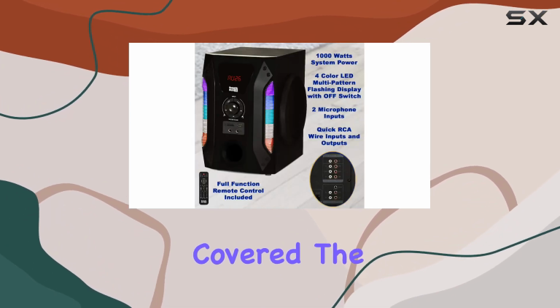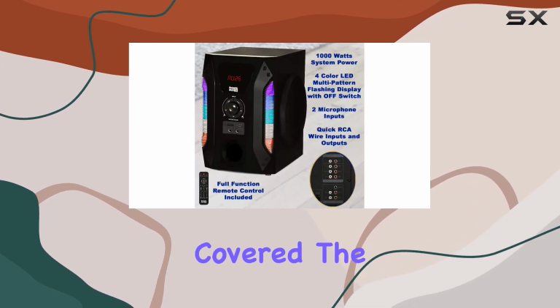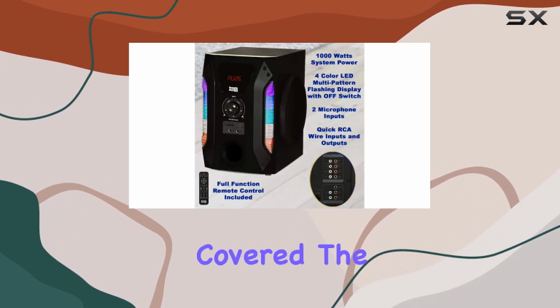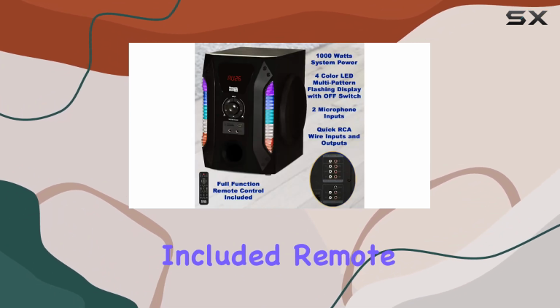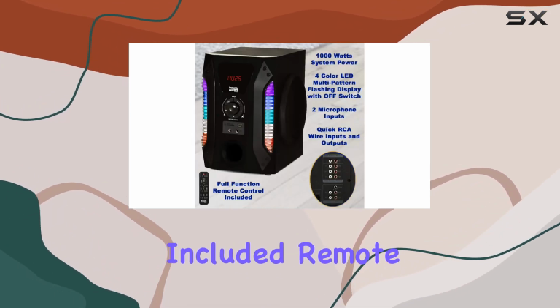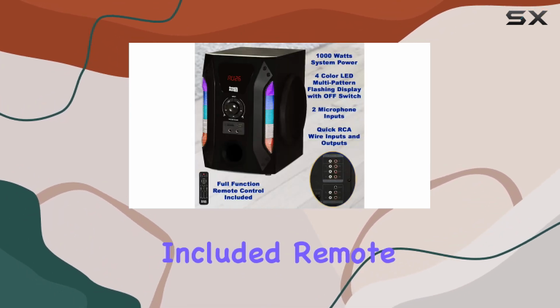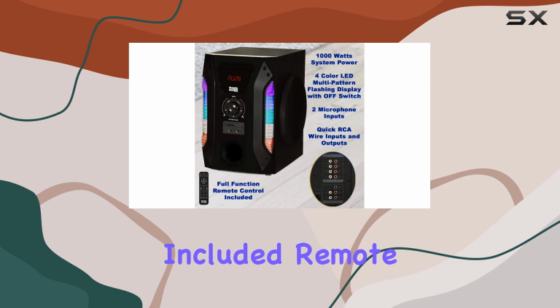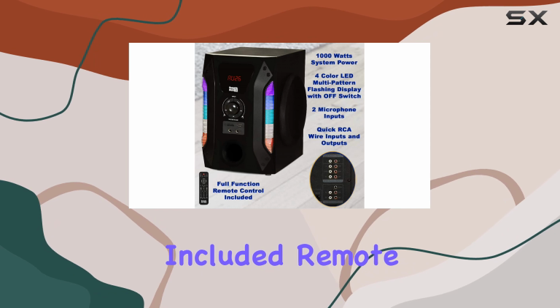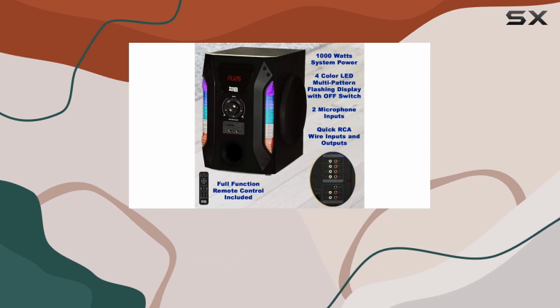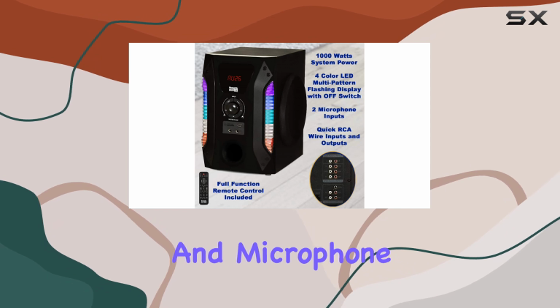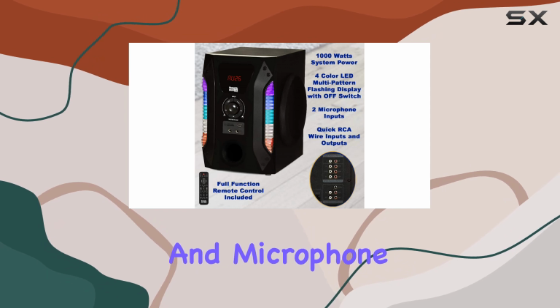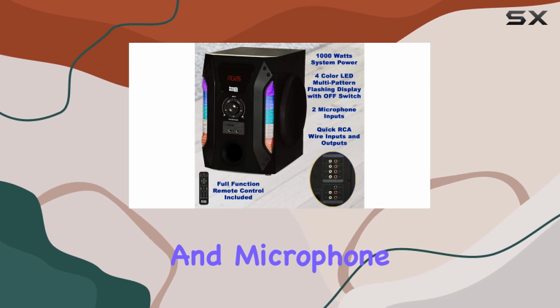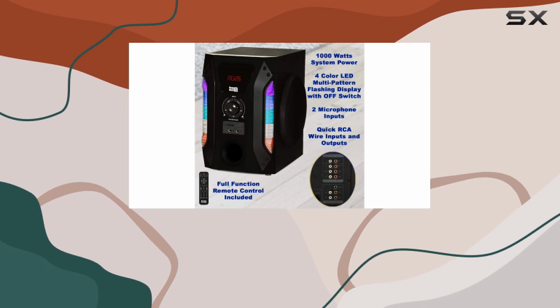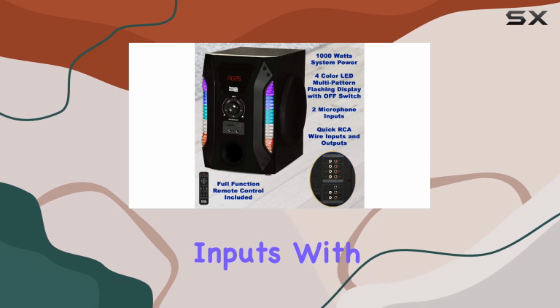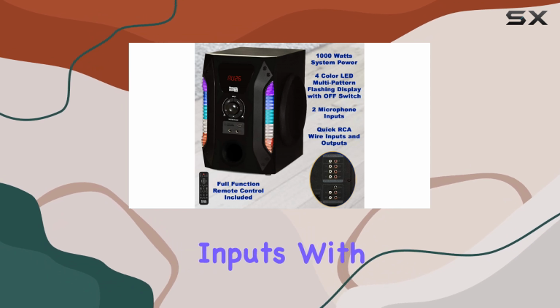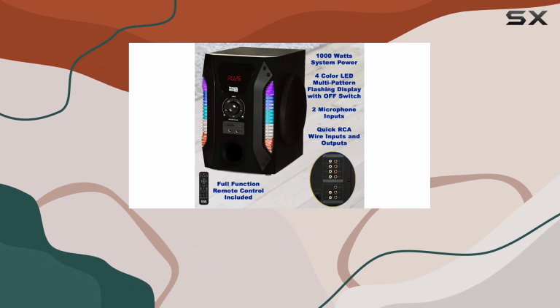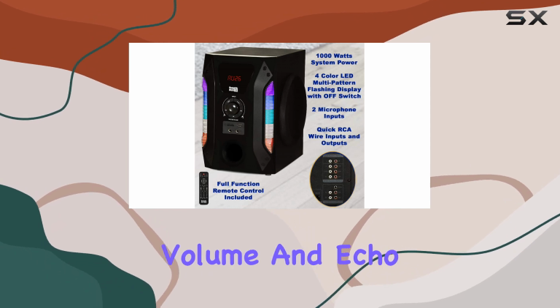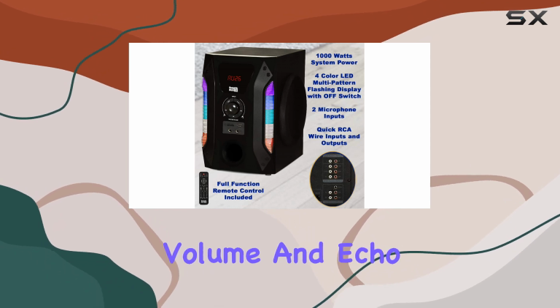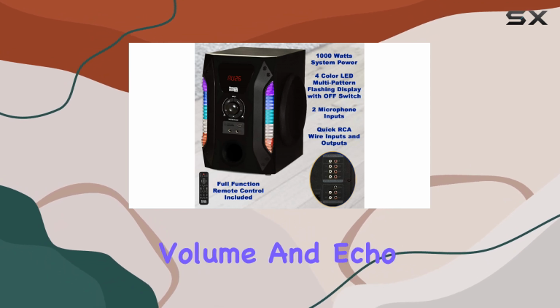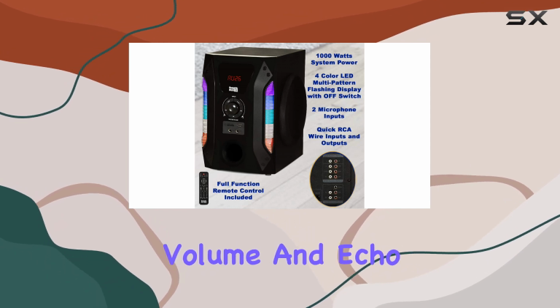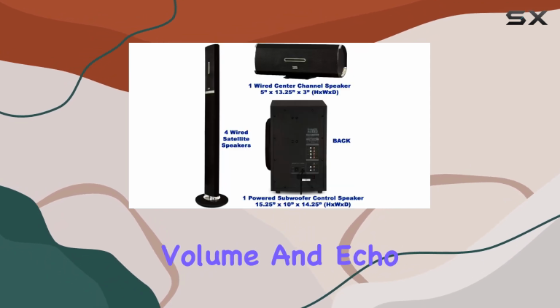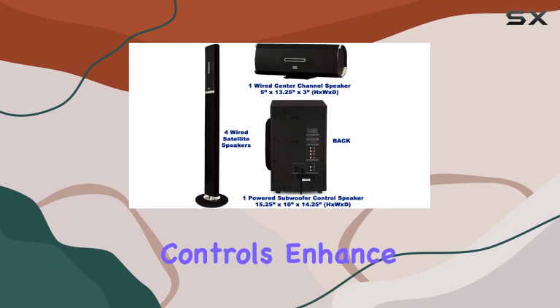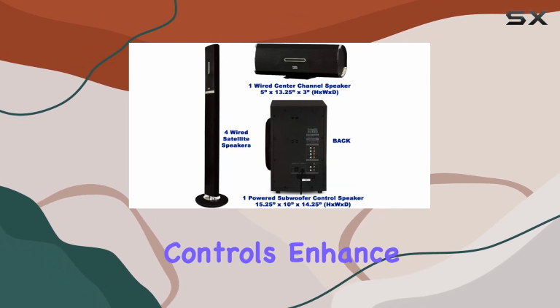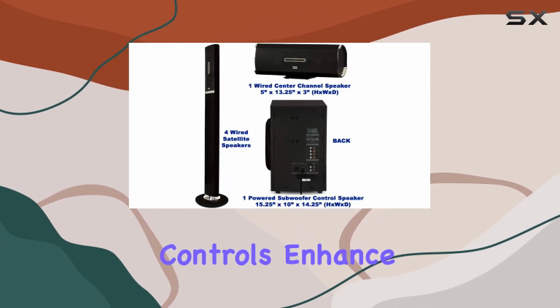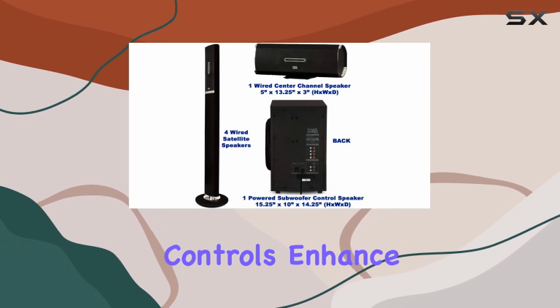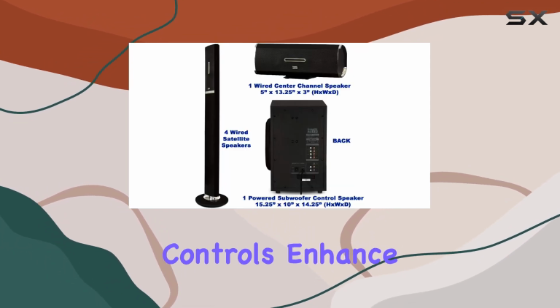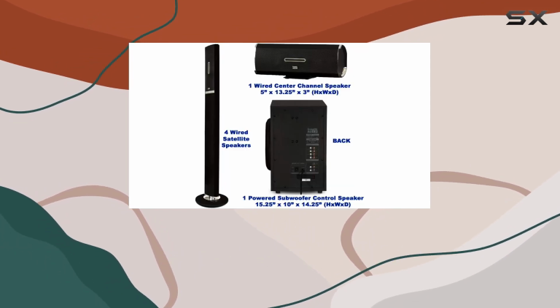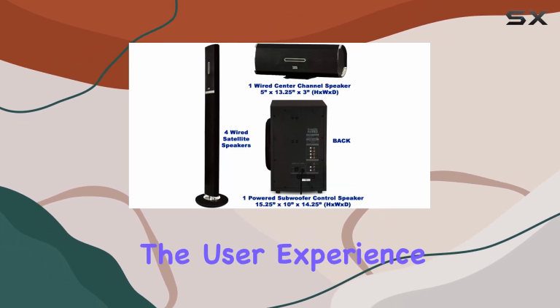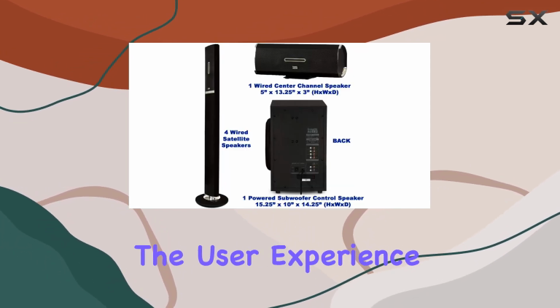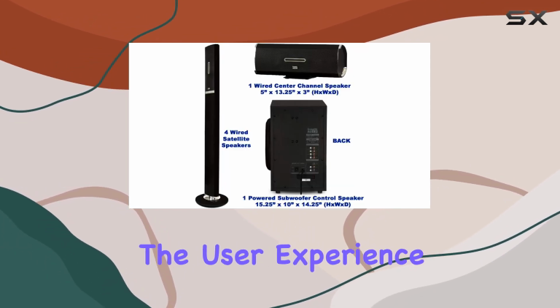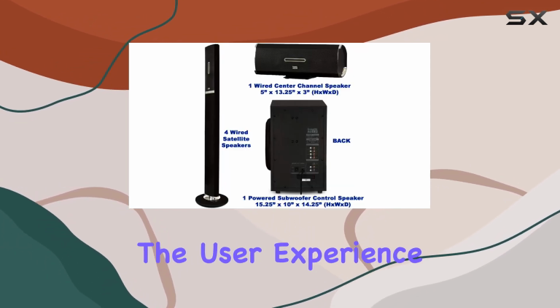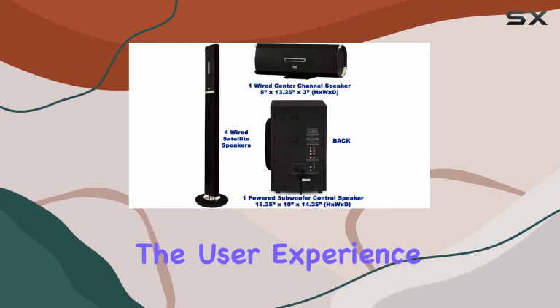The included remote and microphone inputs with volume and echo controls enhance the user experience.